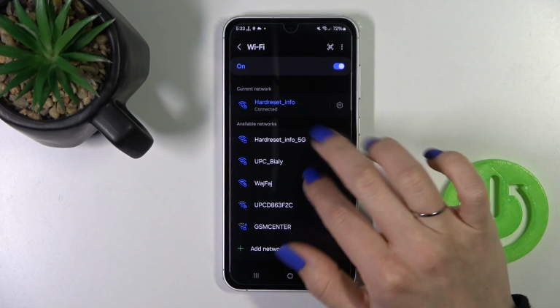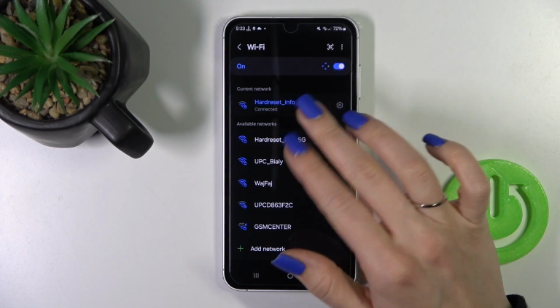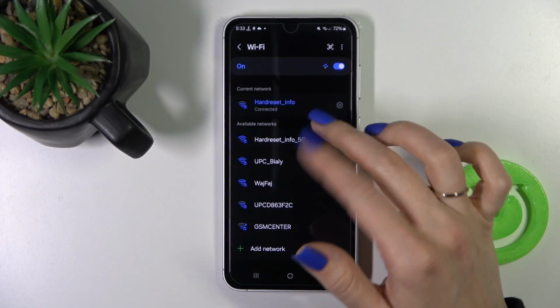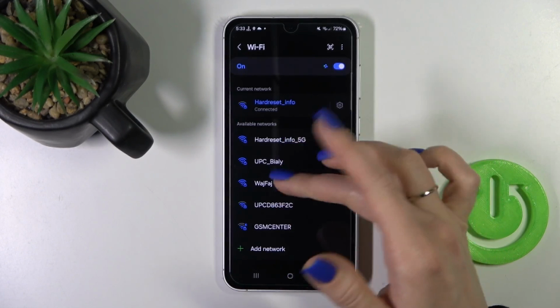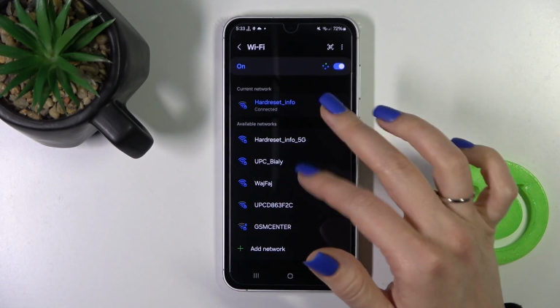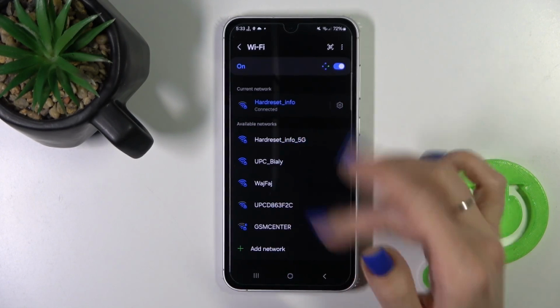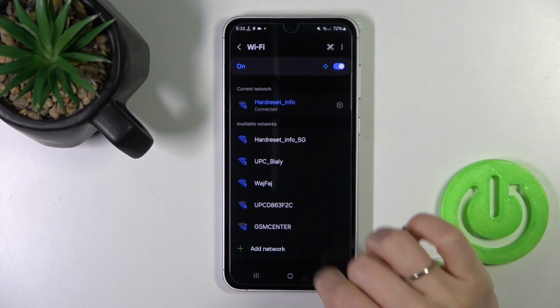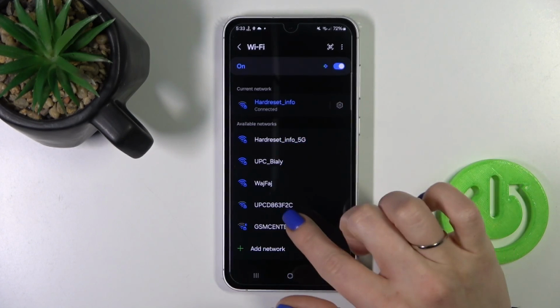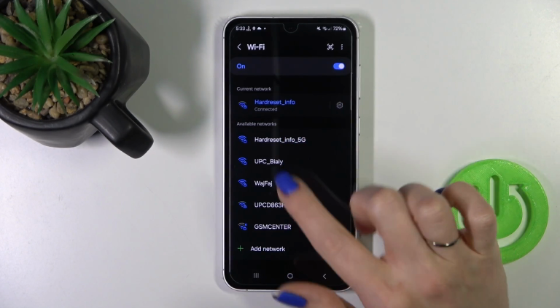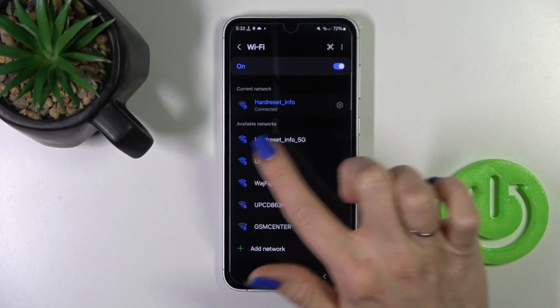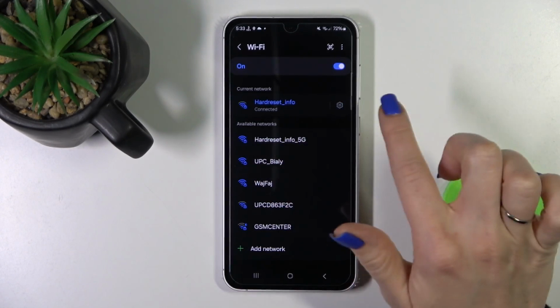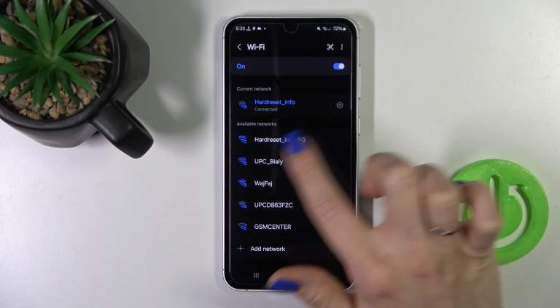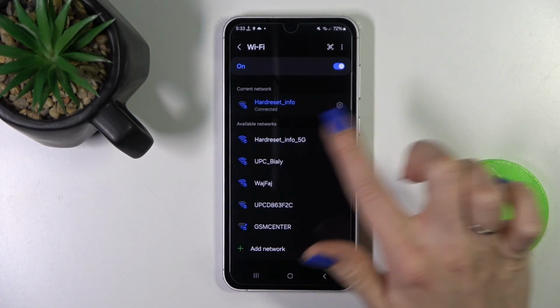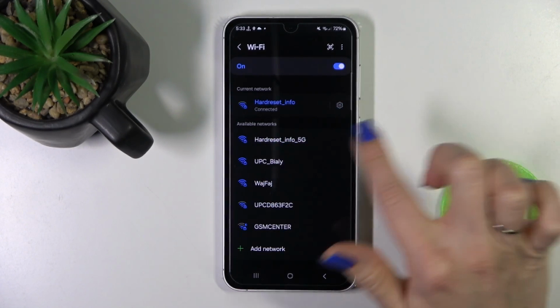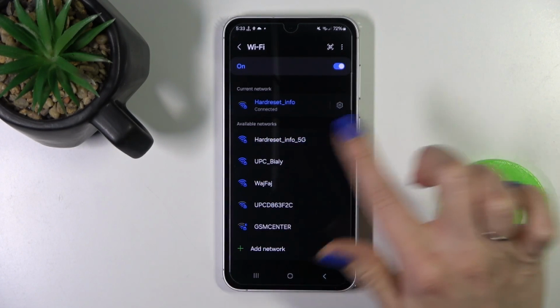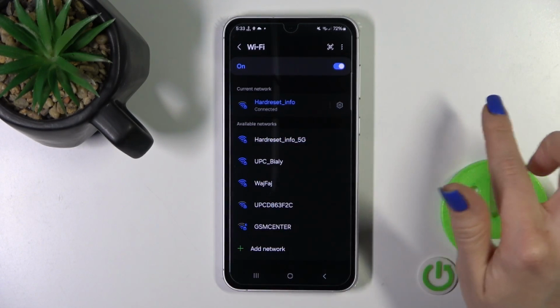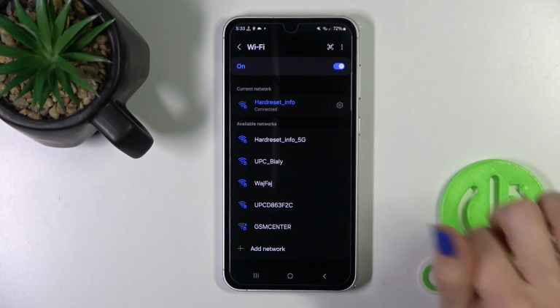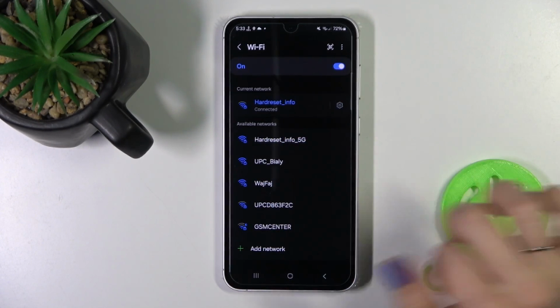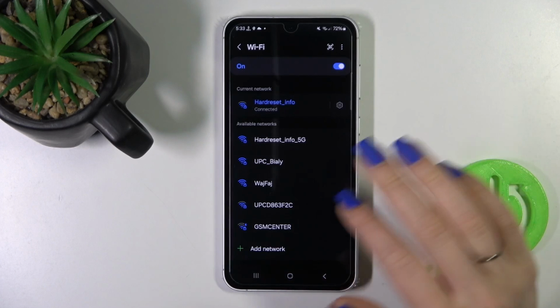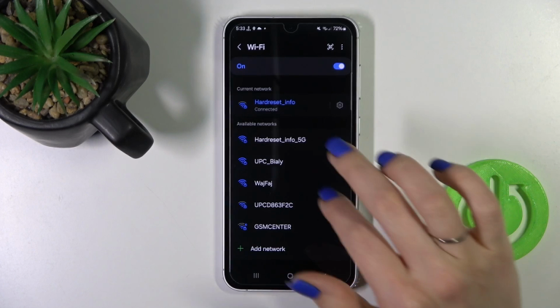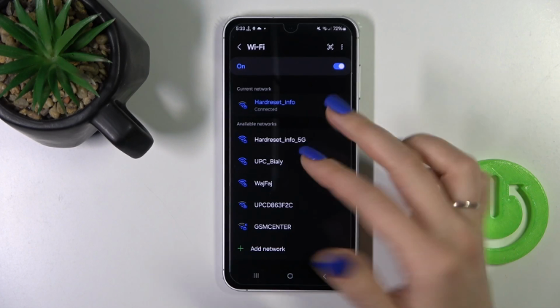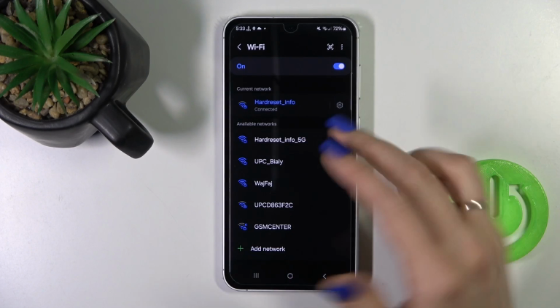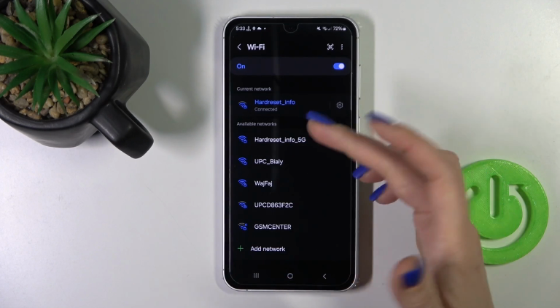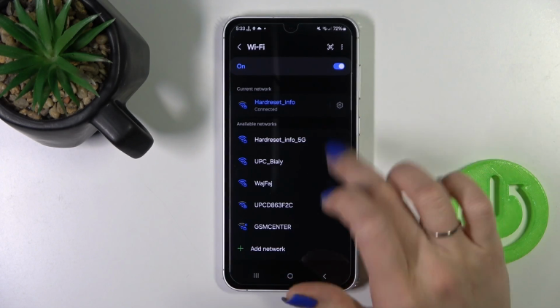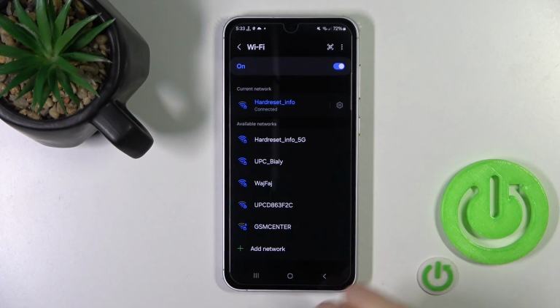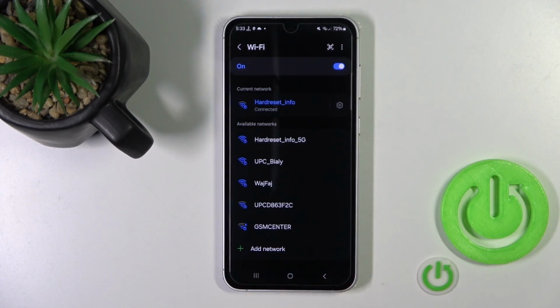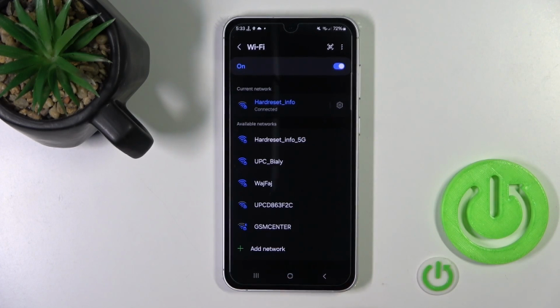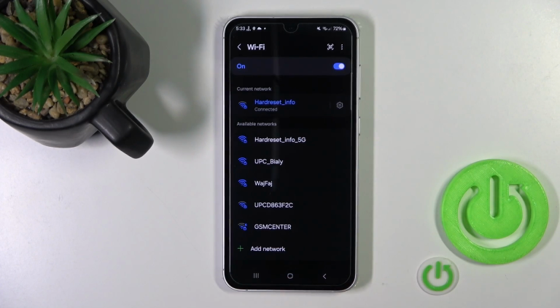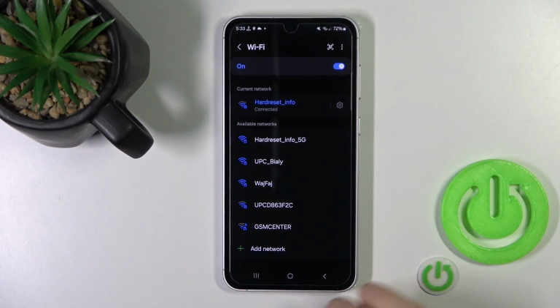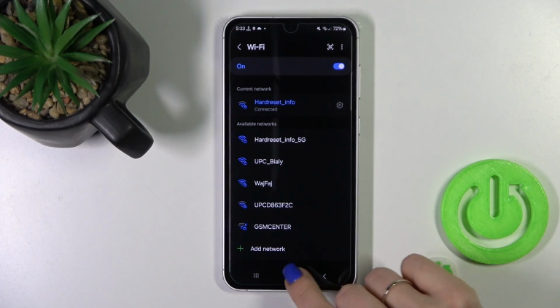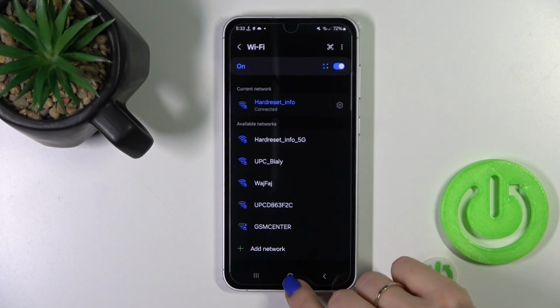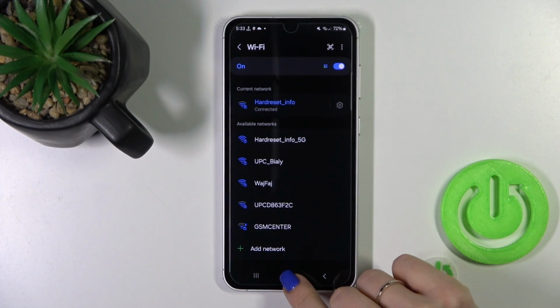By the same way, you could use other networks — just enter the password, tap to connect, and after that you could switch between these networks.